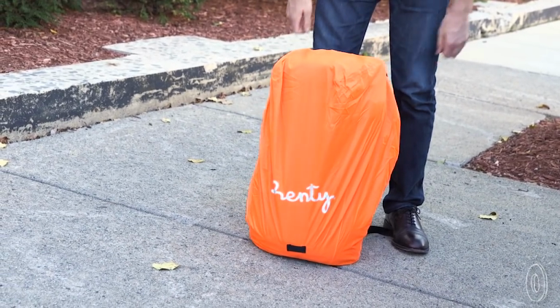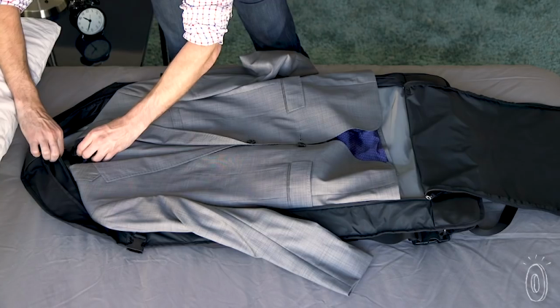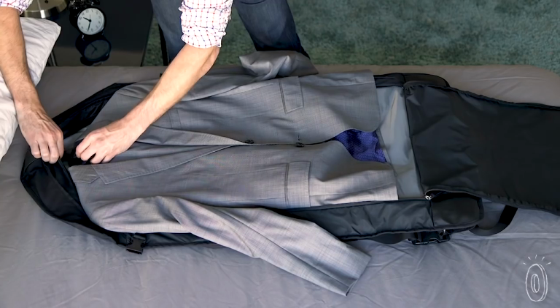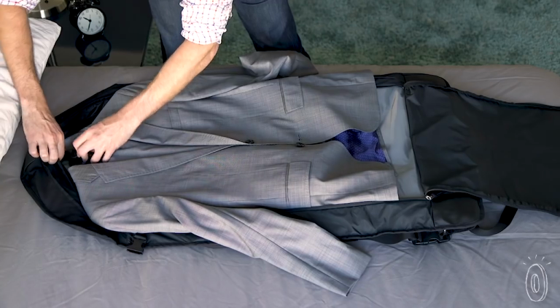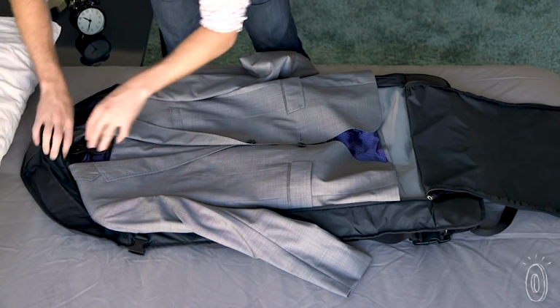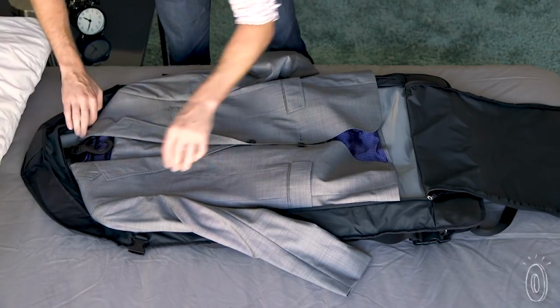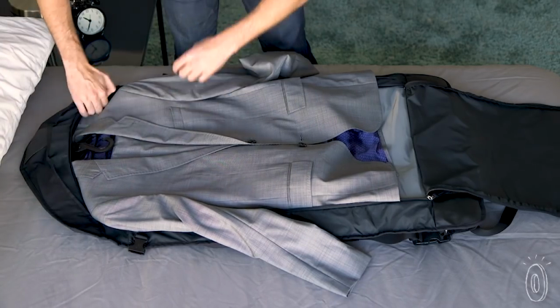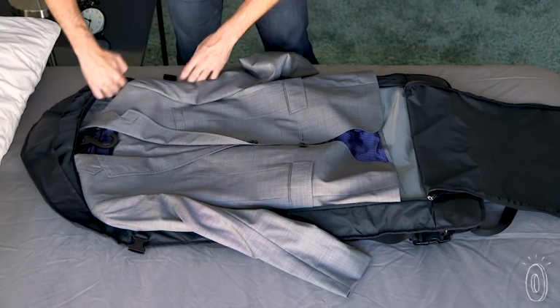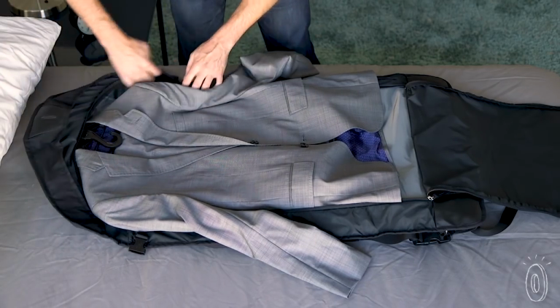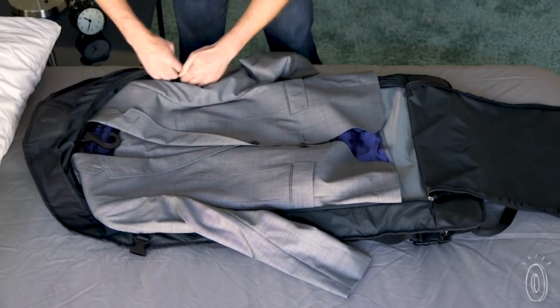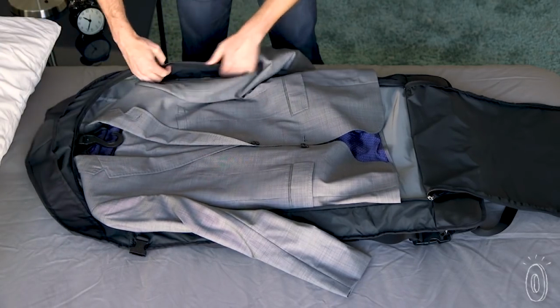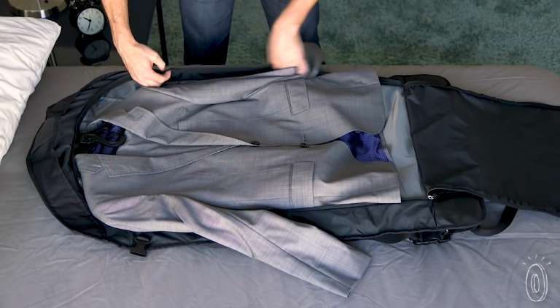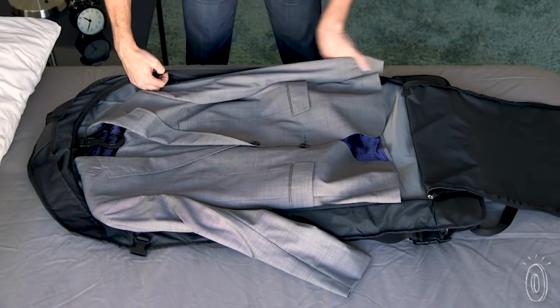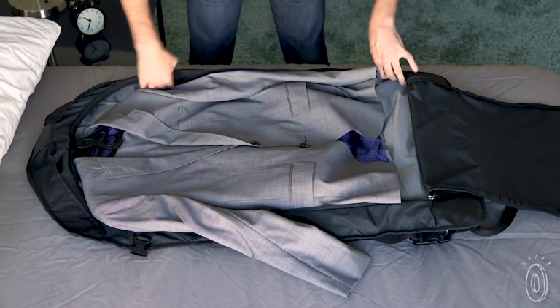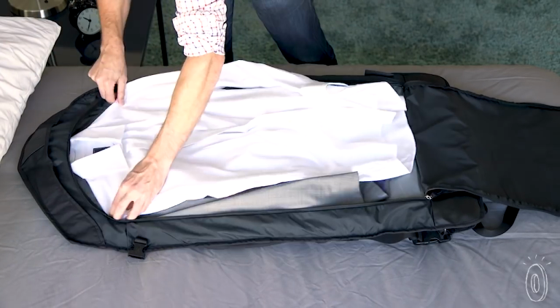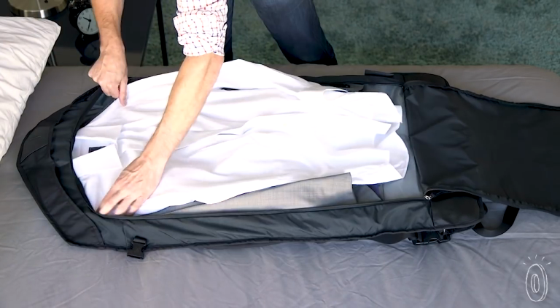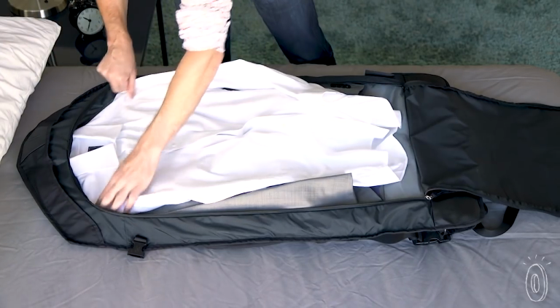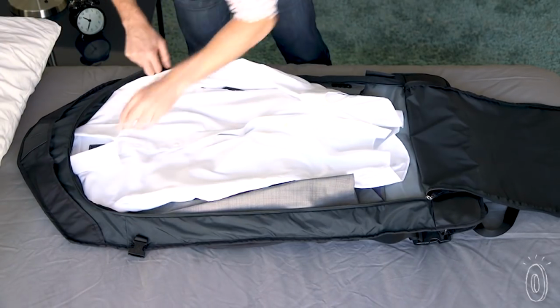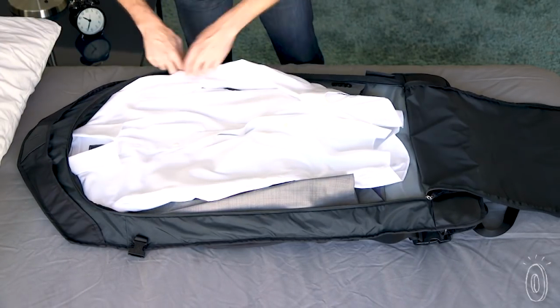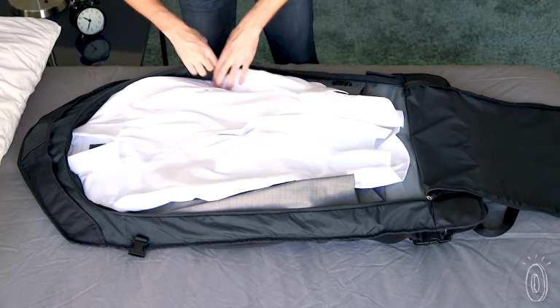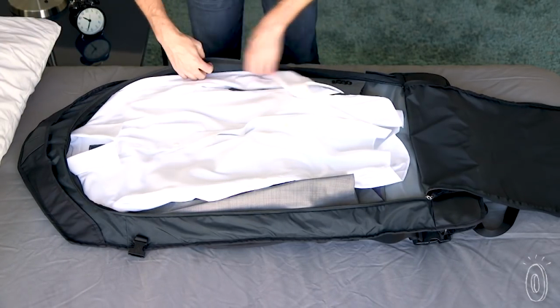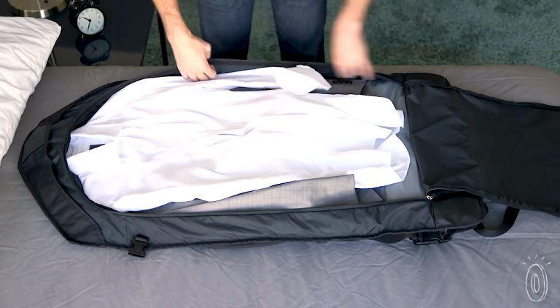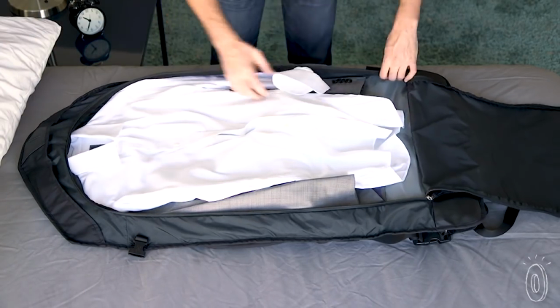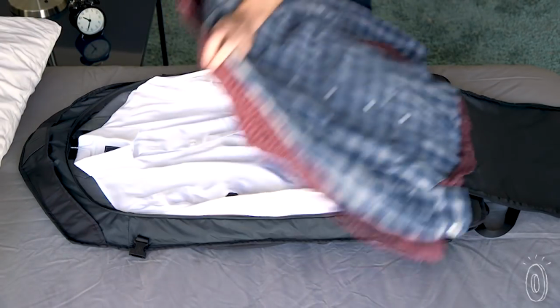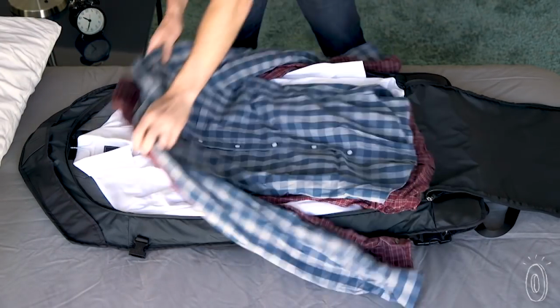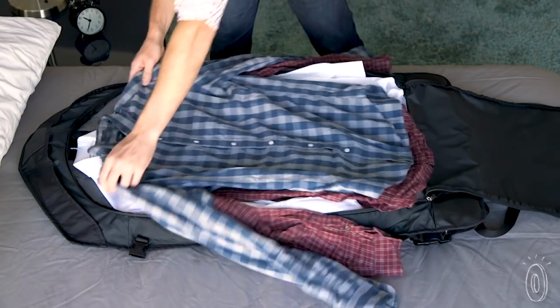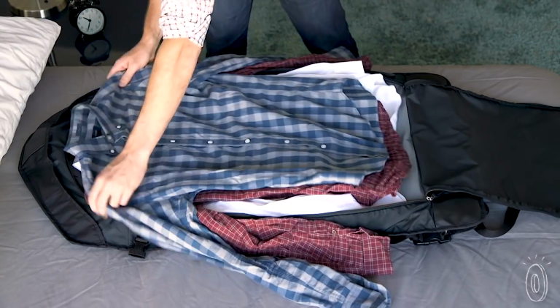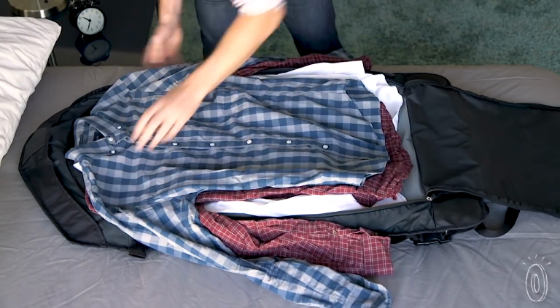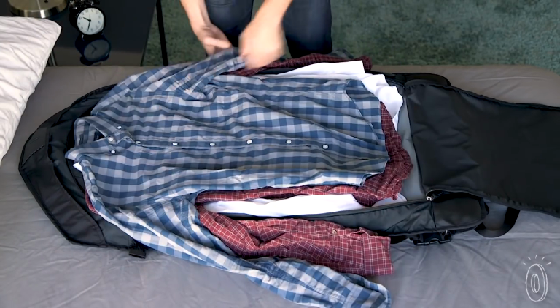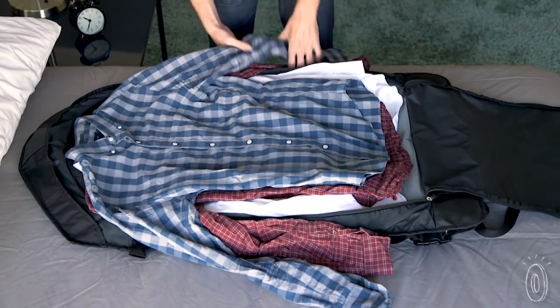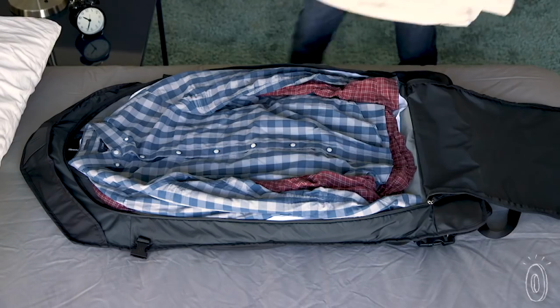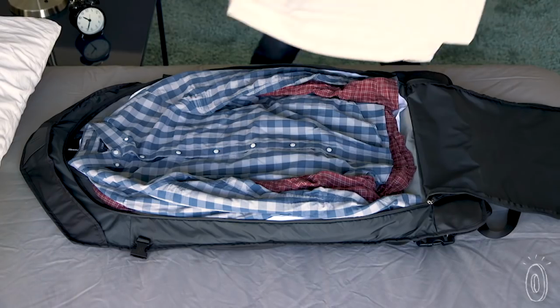Henty carries two whole outfits including suit jackets, pants, skirts, and up to three shirts.